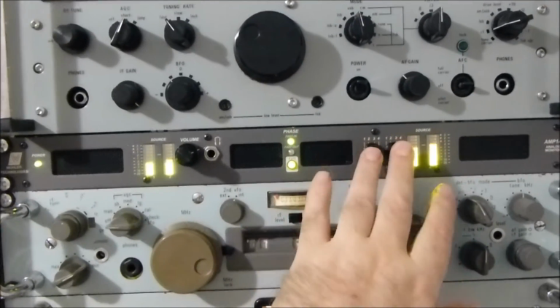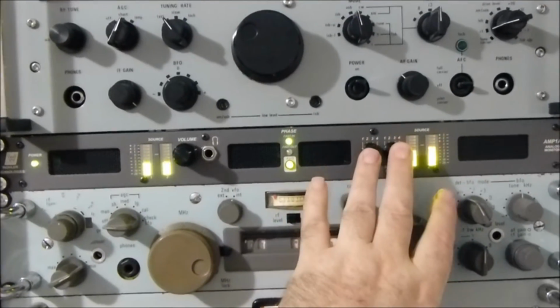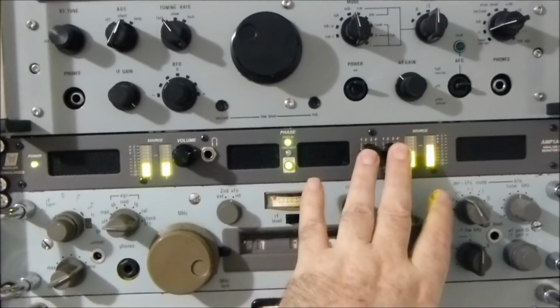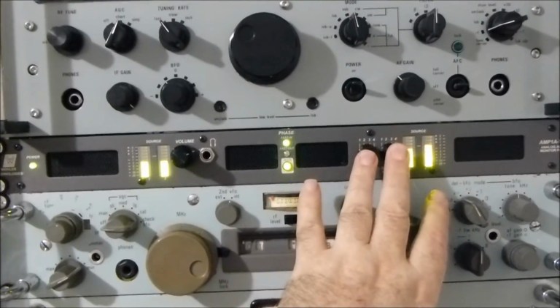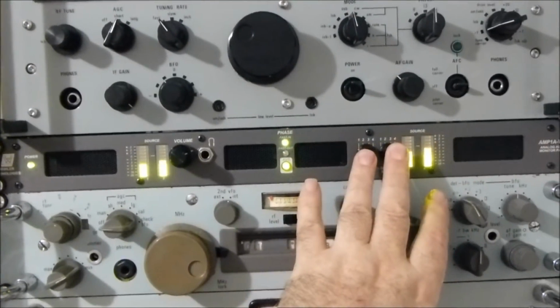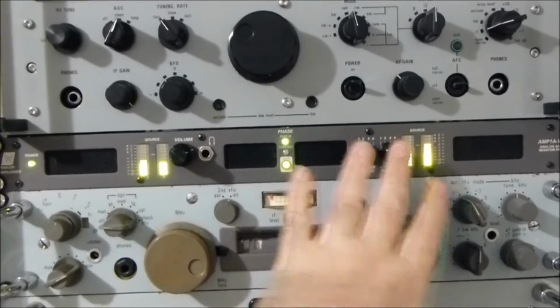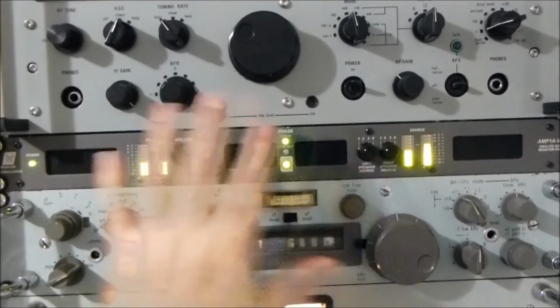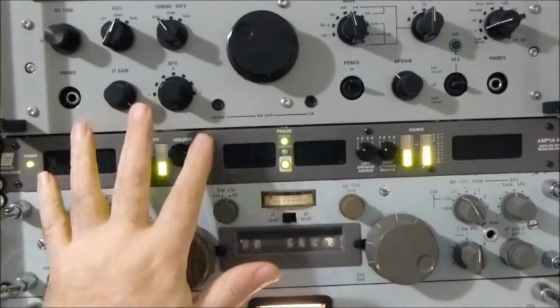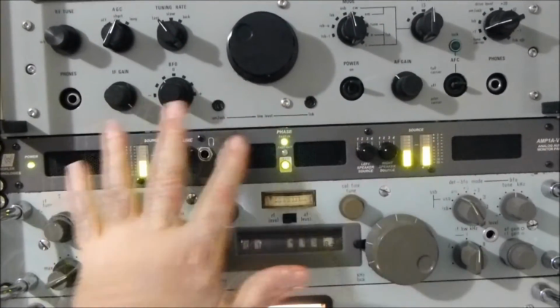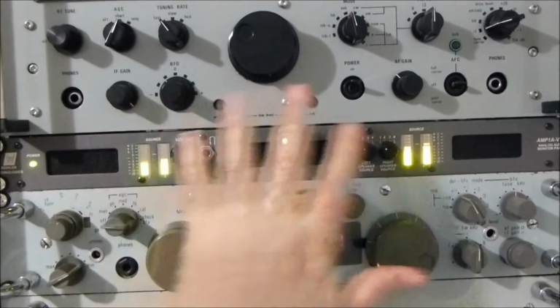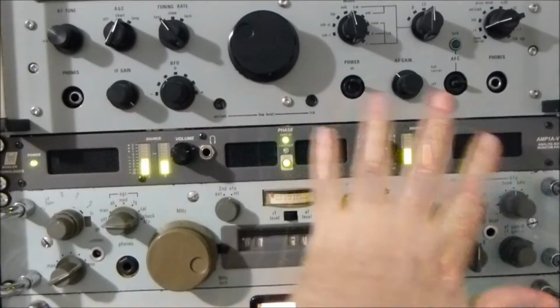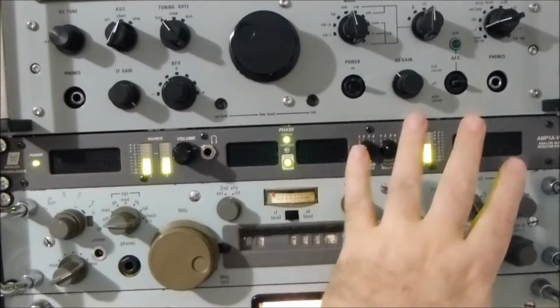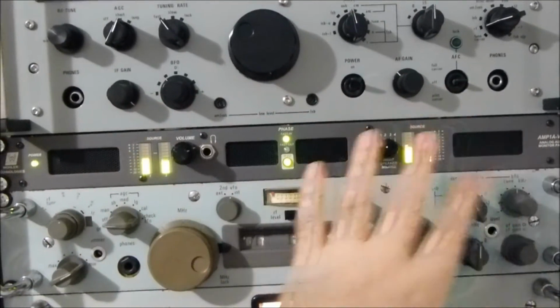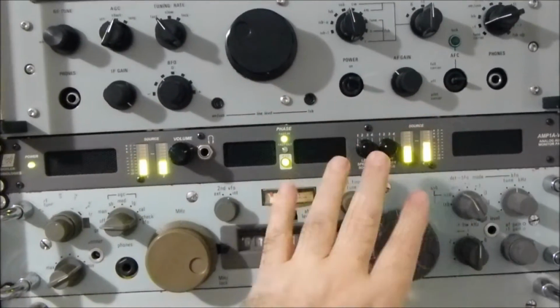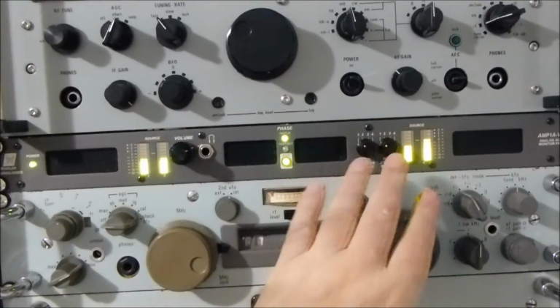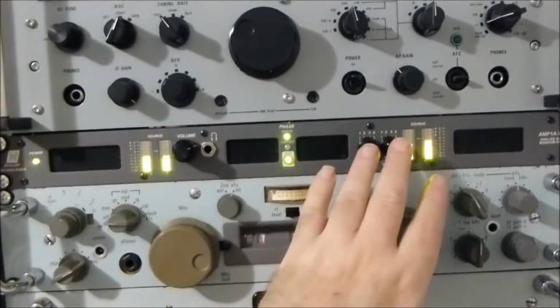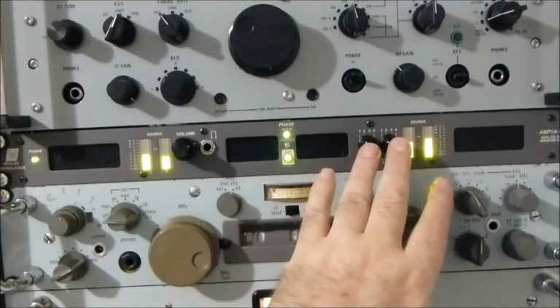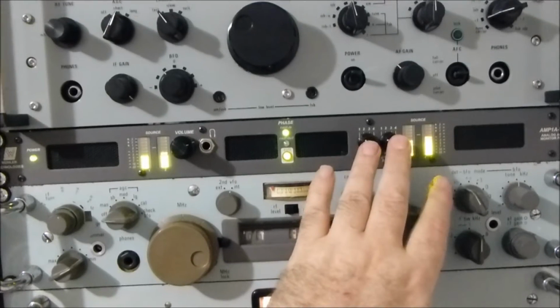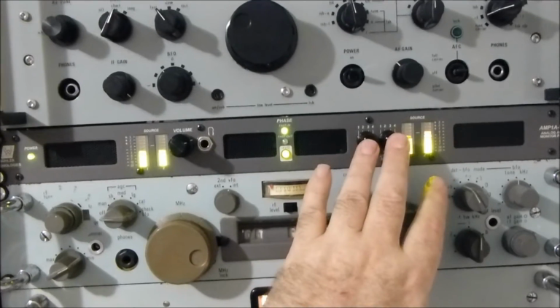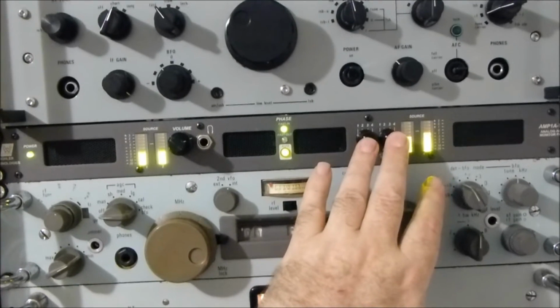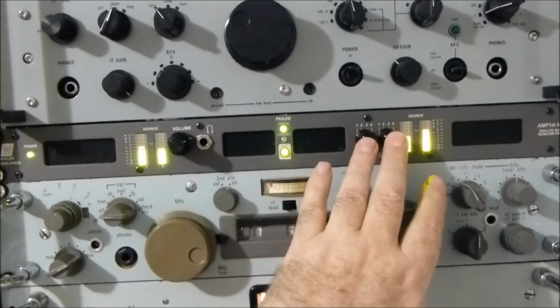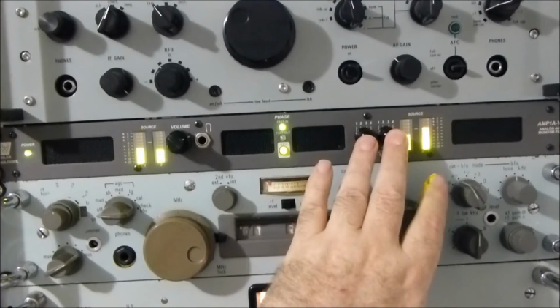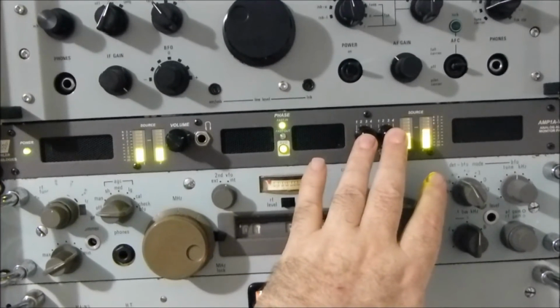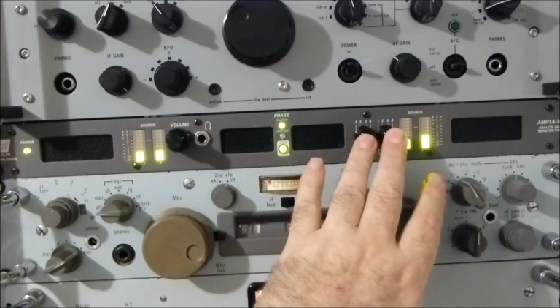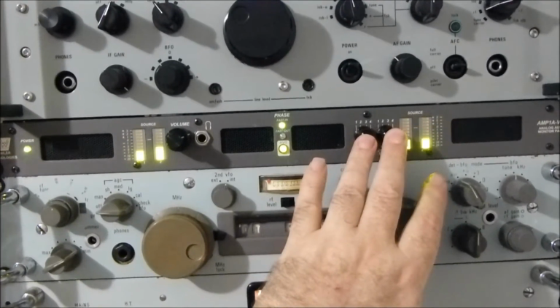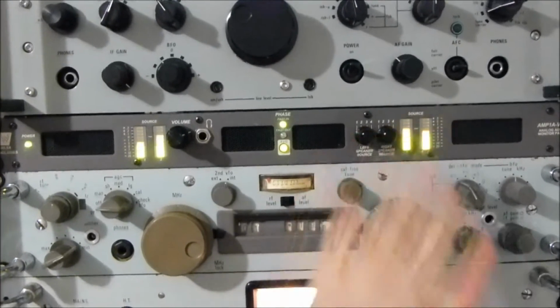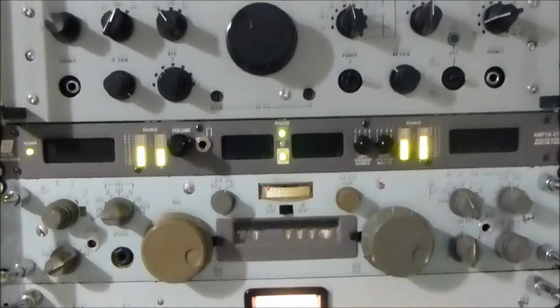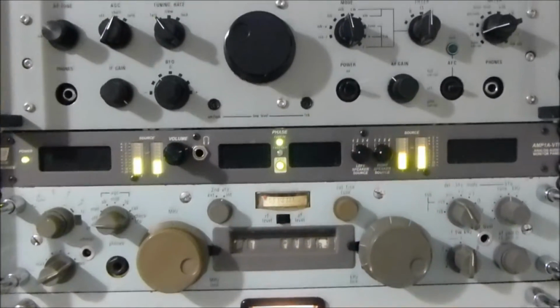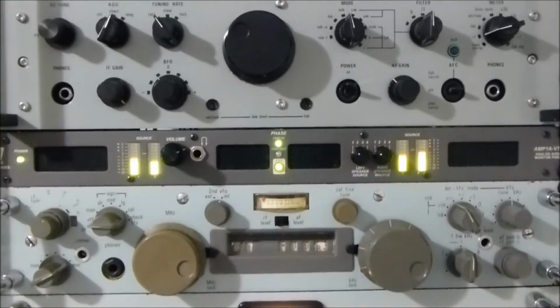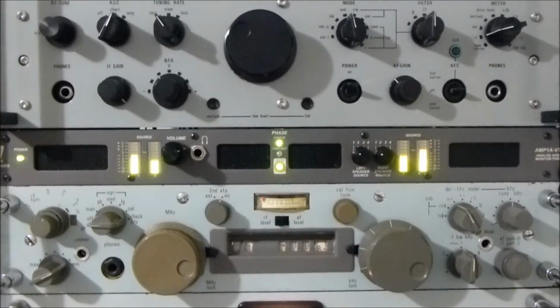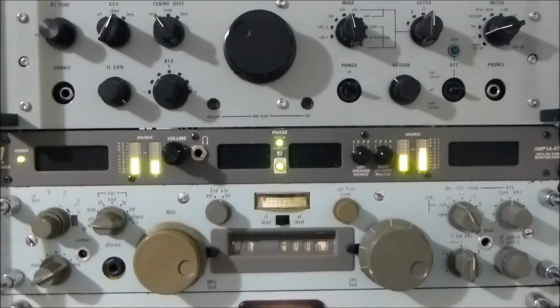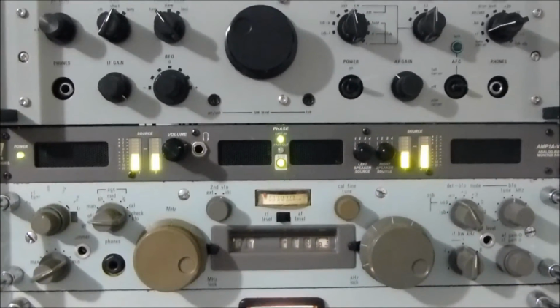The left and the right switch here, because they're actually two halves, but you need to gang them to get some appreciation of what we're listening to.